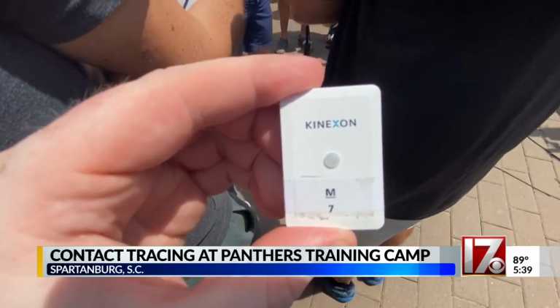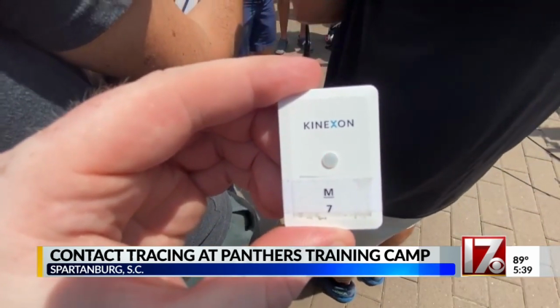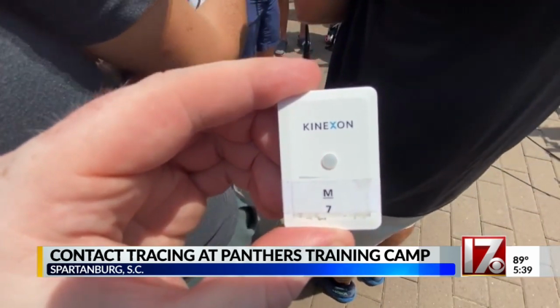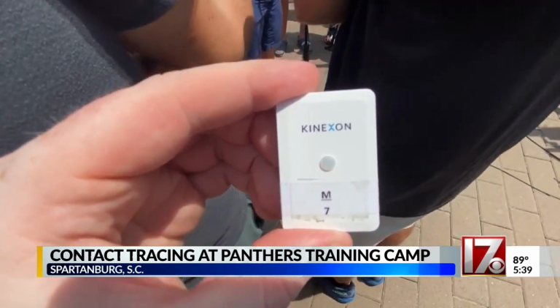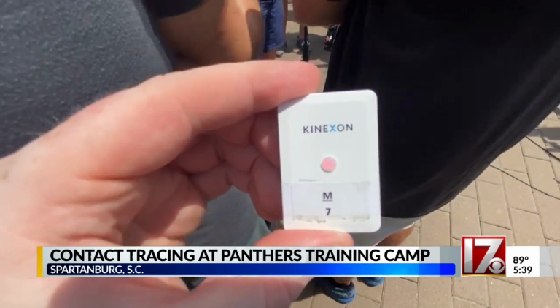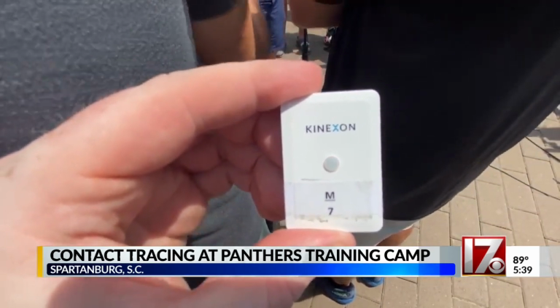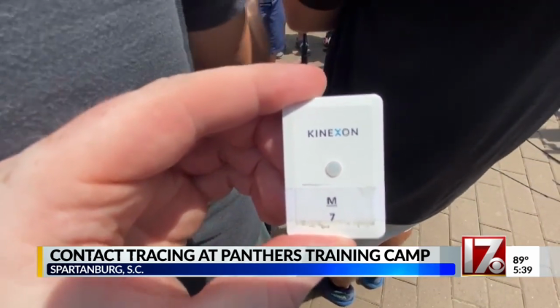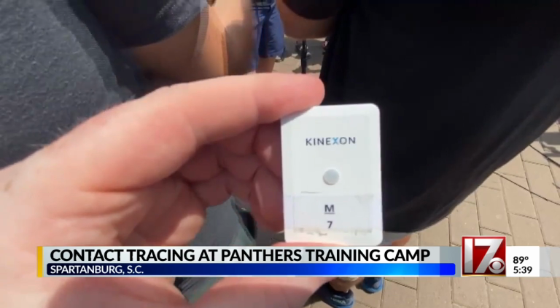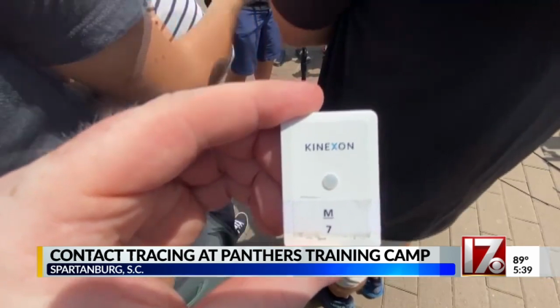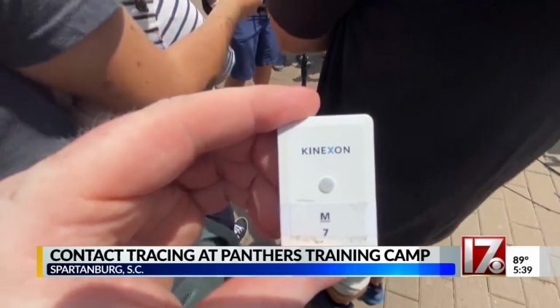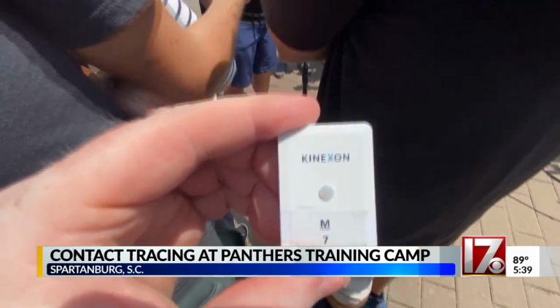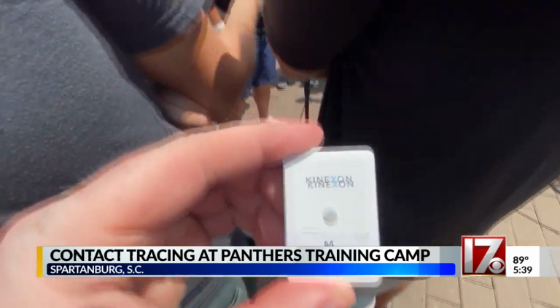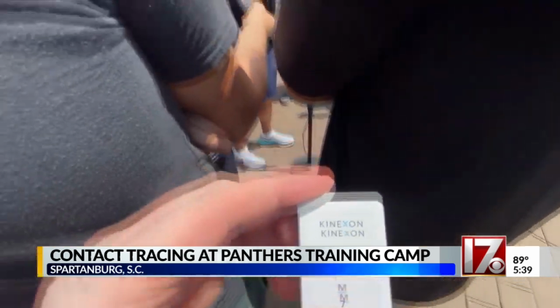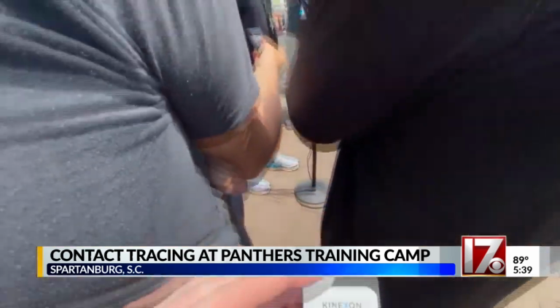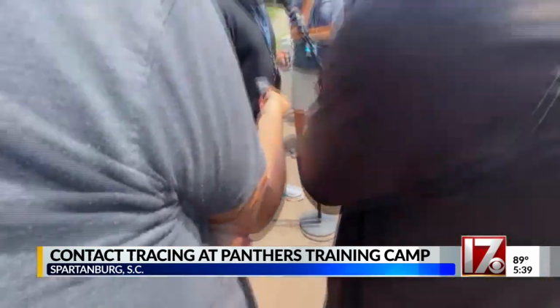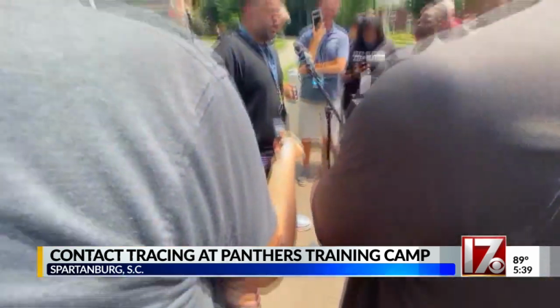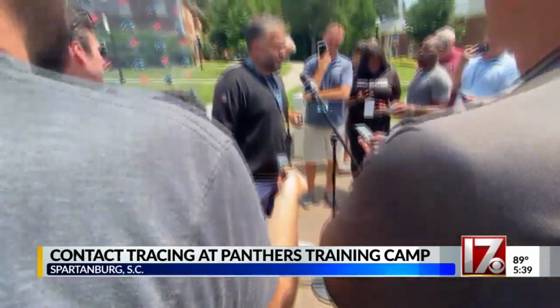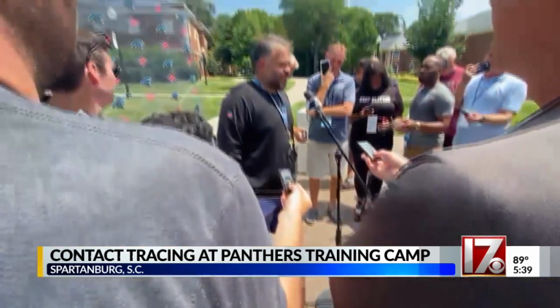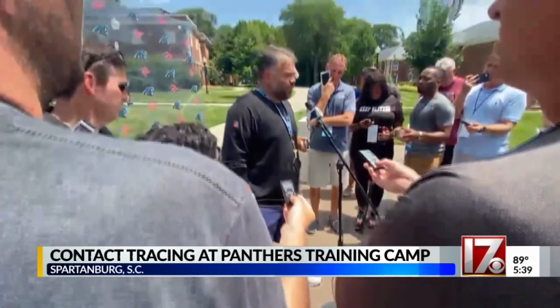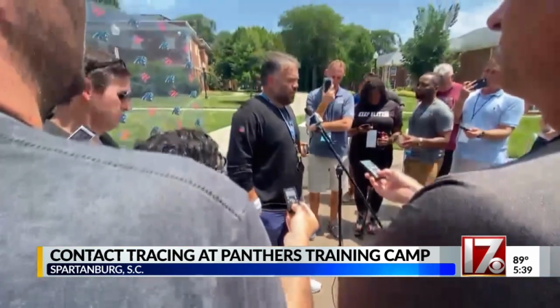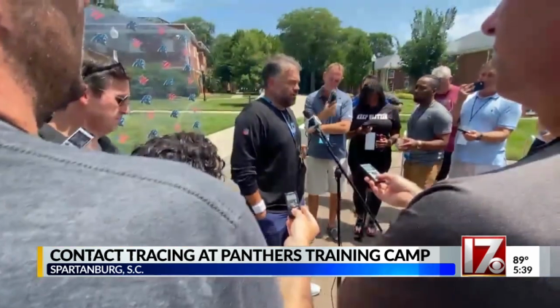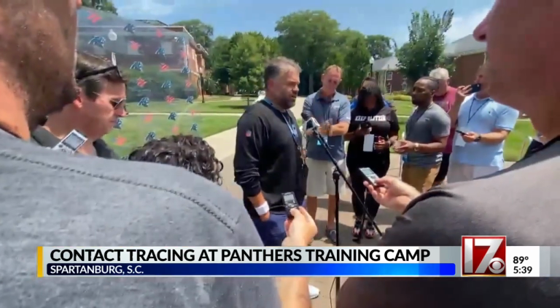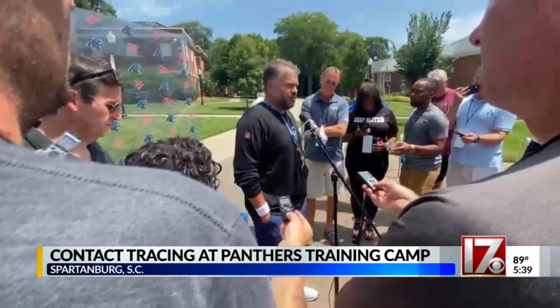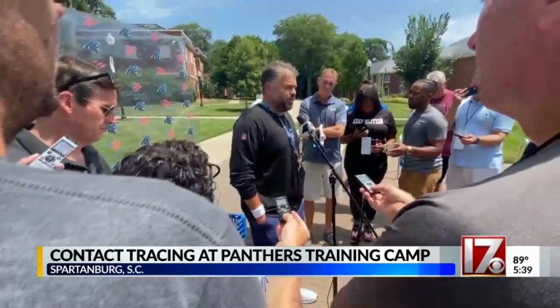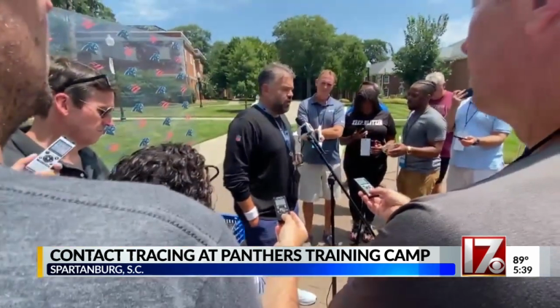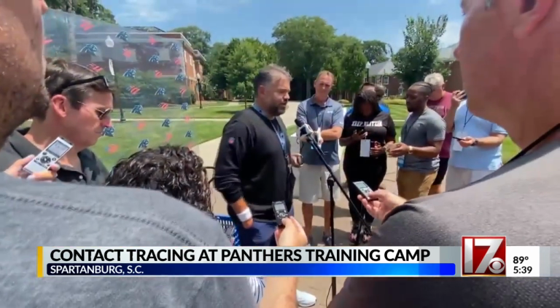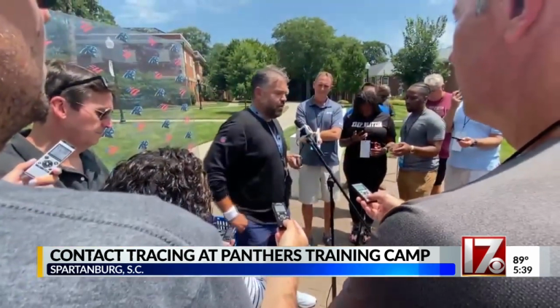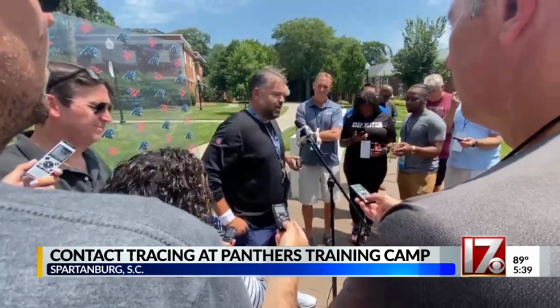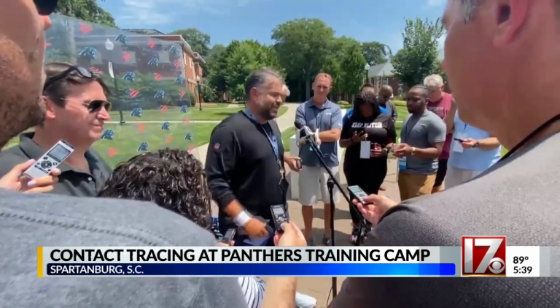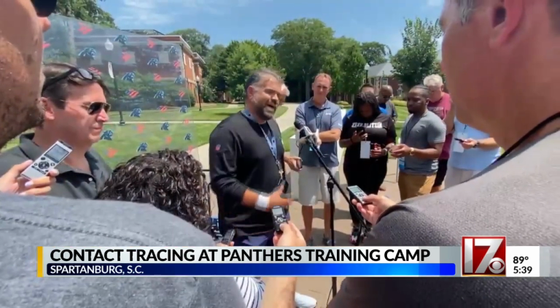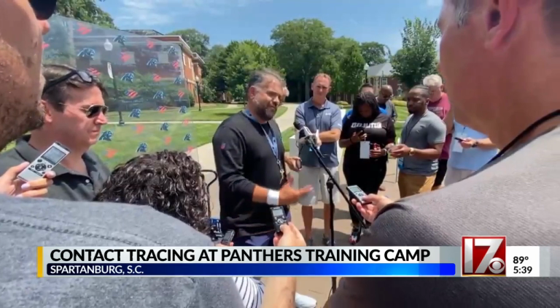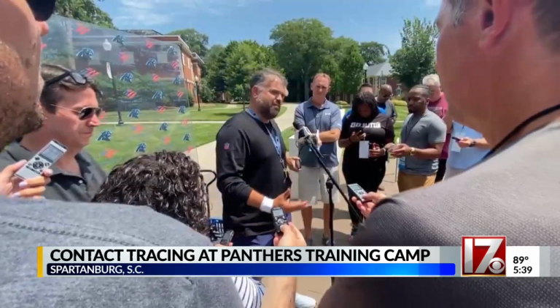It tracks who people are in contact with, so when someone tests positive for COVID, a medical official can immediately see who needs to be isolated.